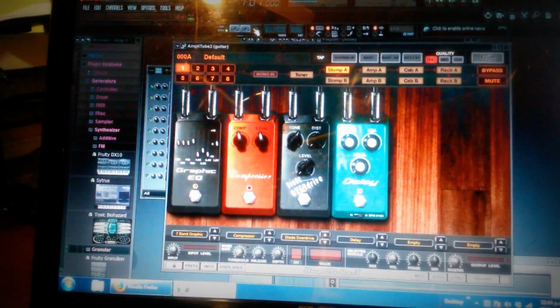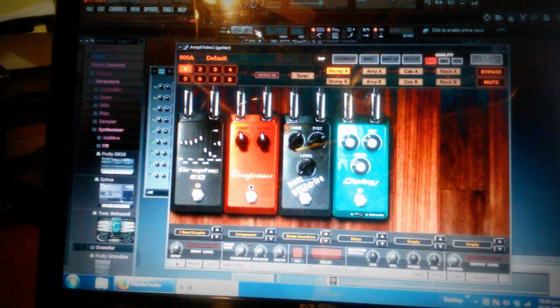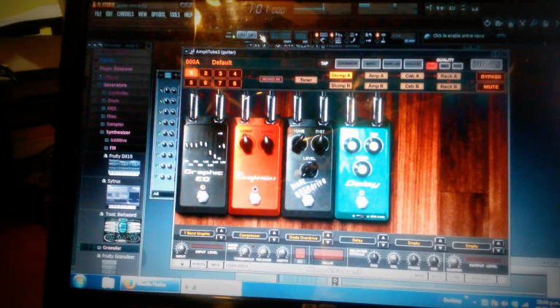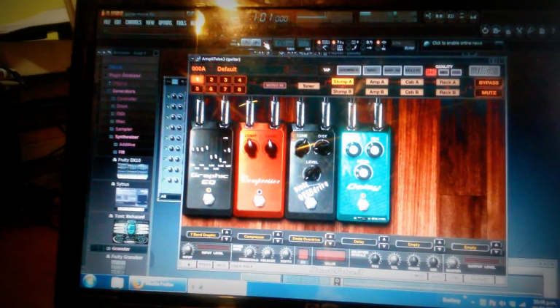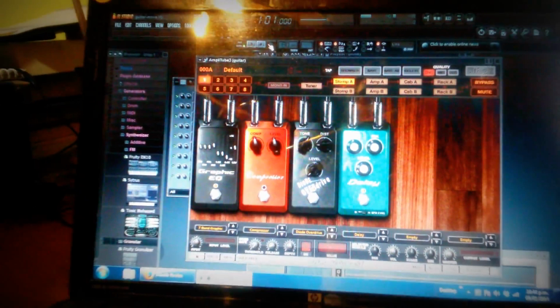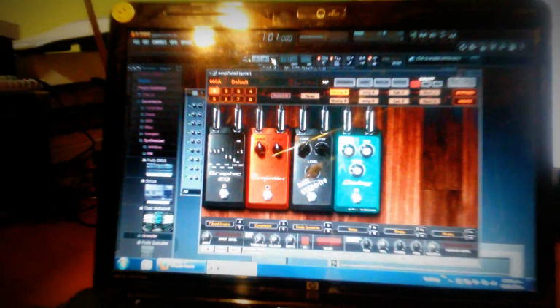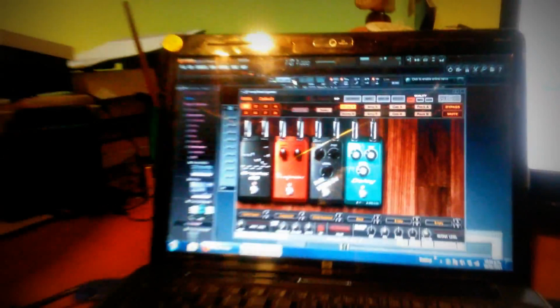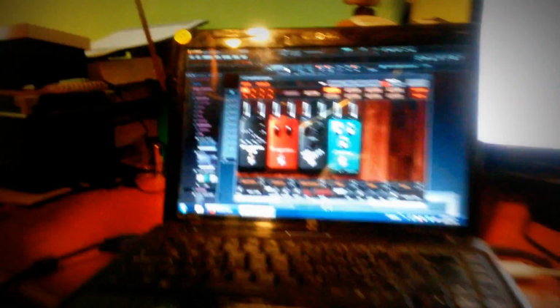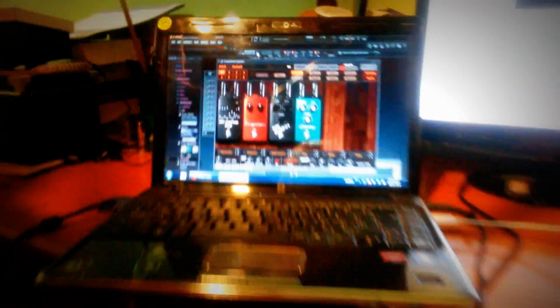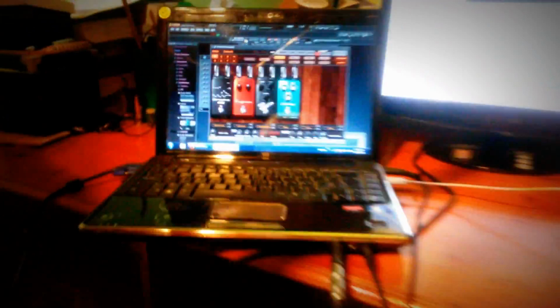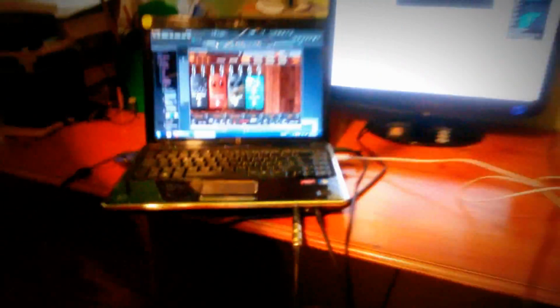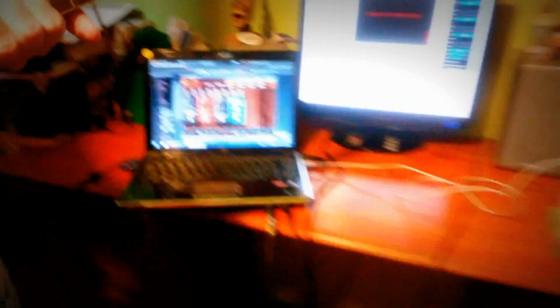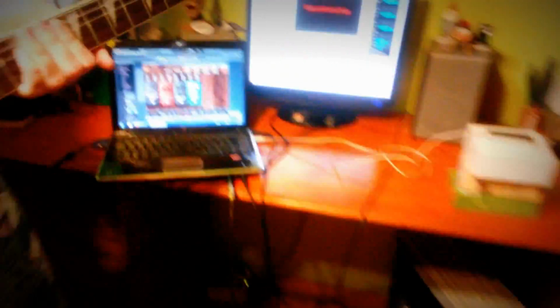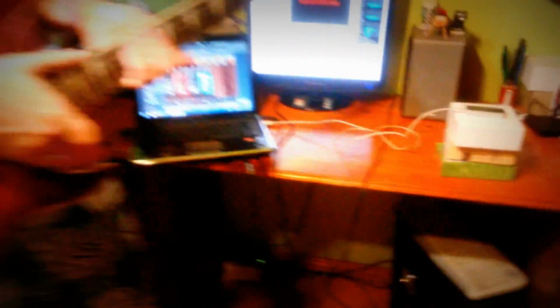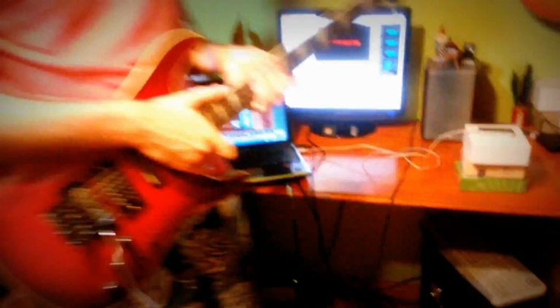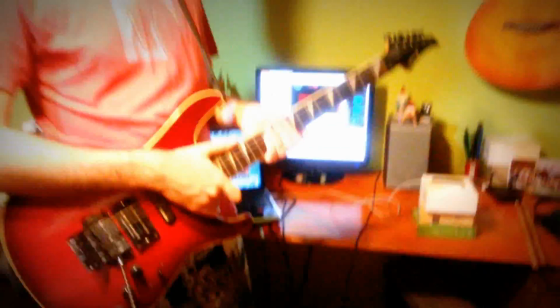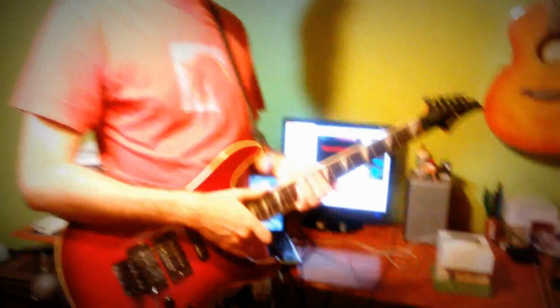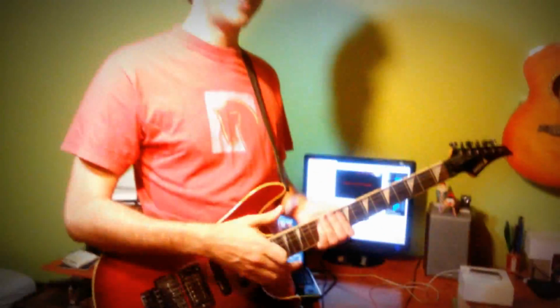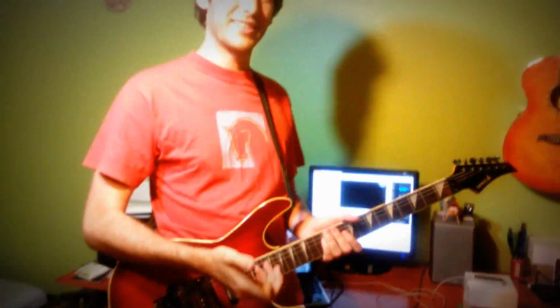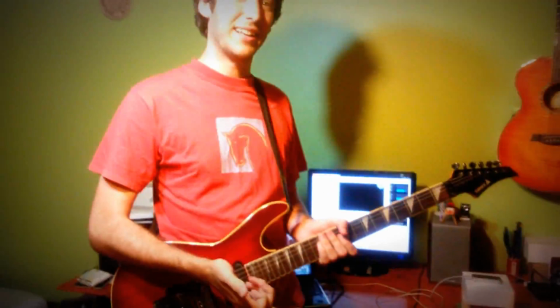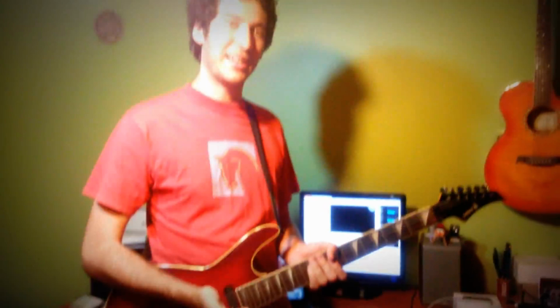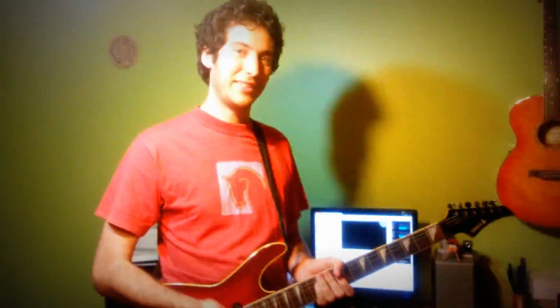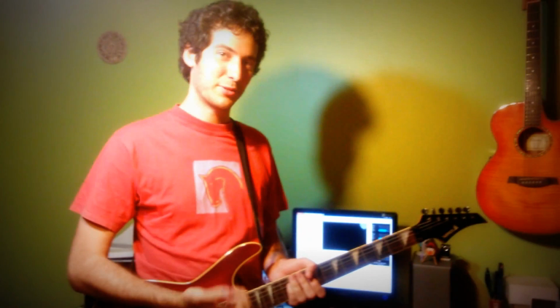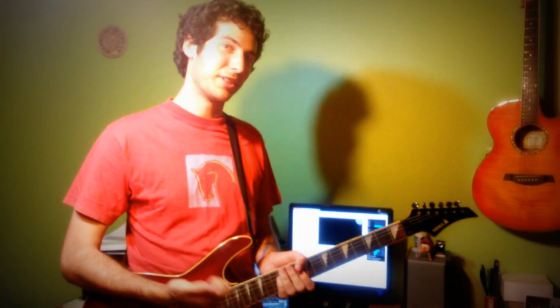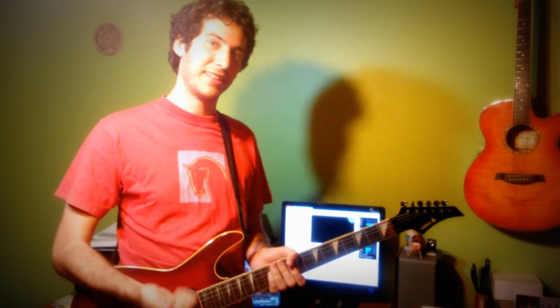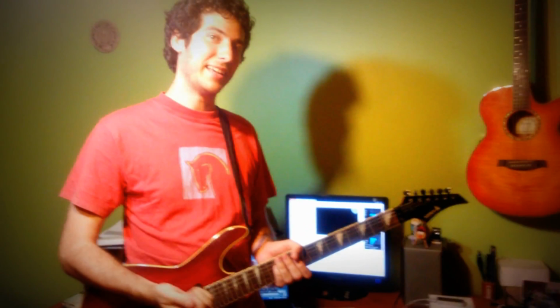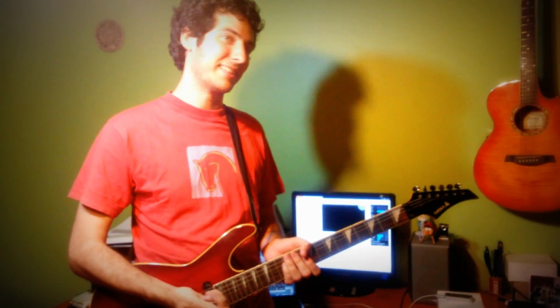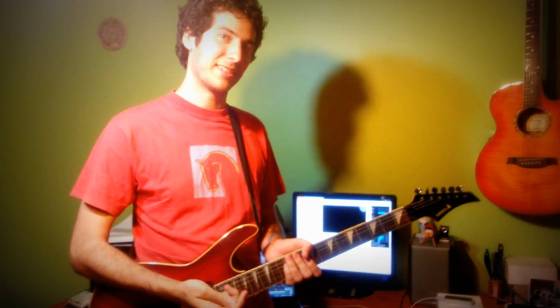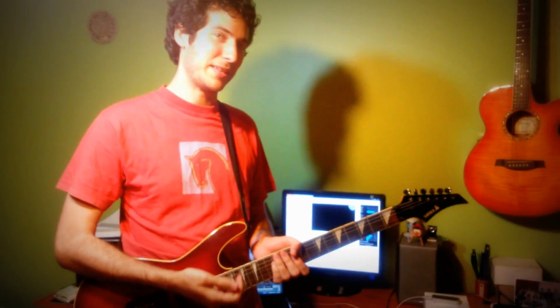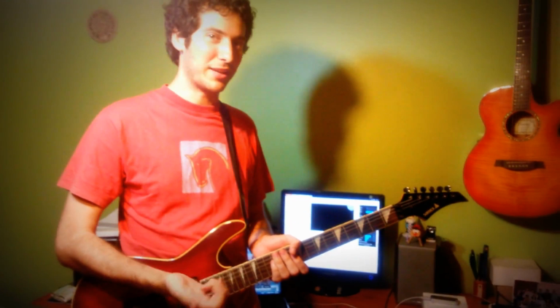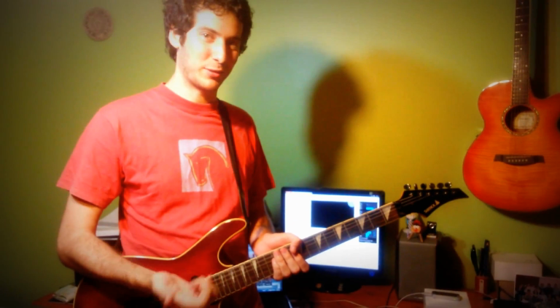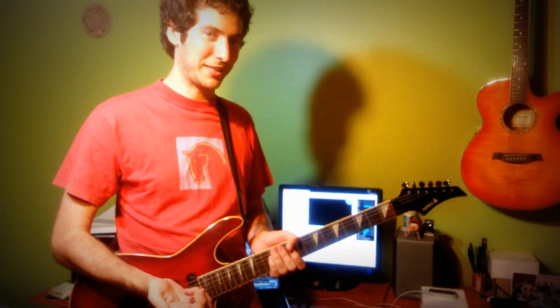So the idea is that the more I move my guitar, the more intensity I'll have in distortion, delay, and some equalizing tweaks.